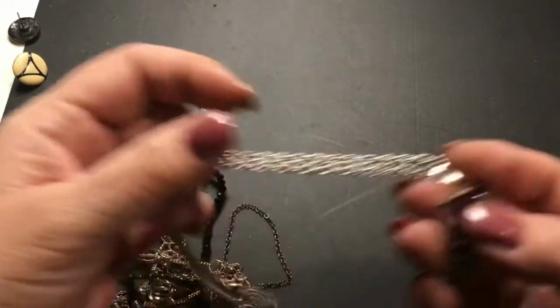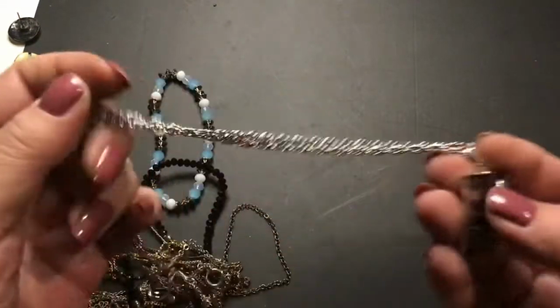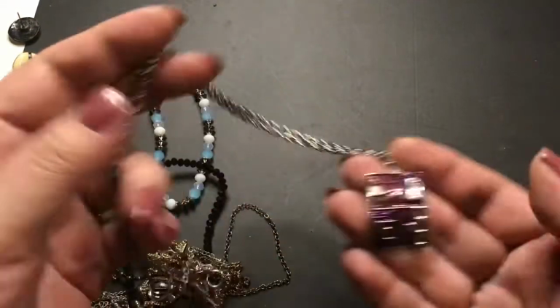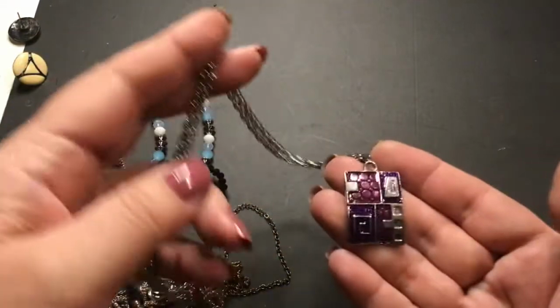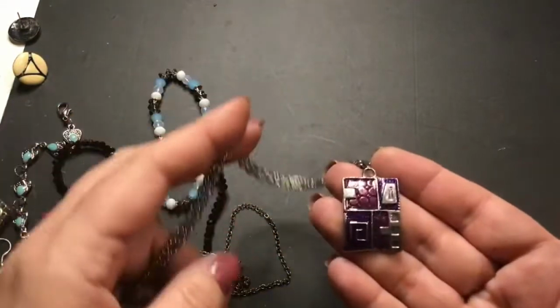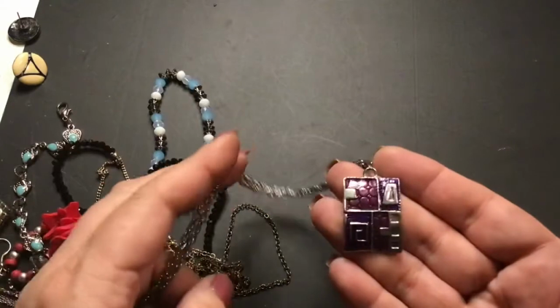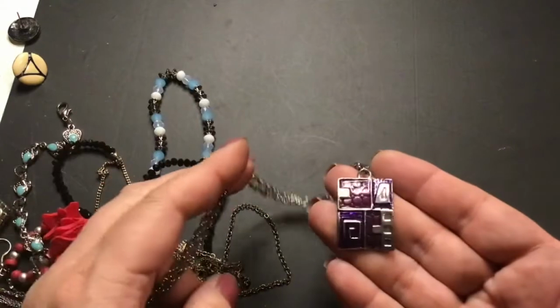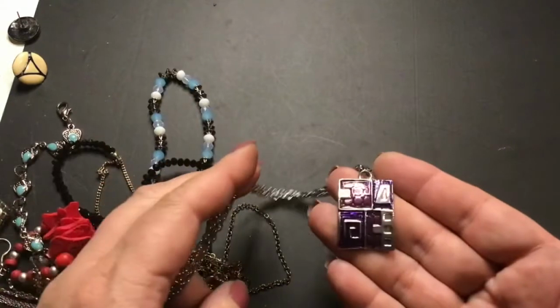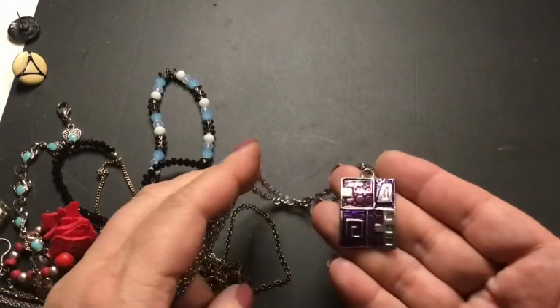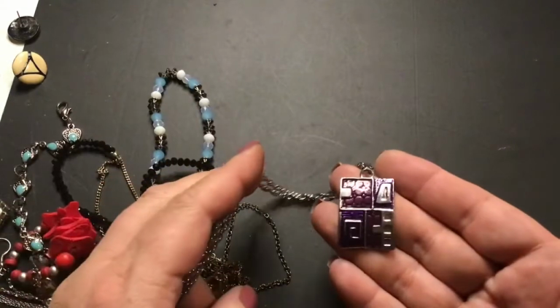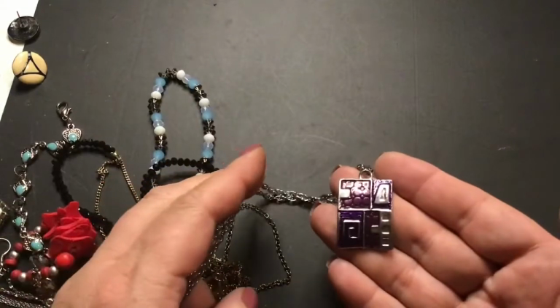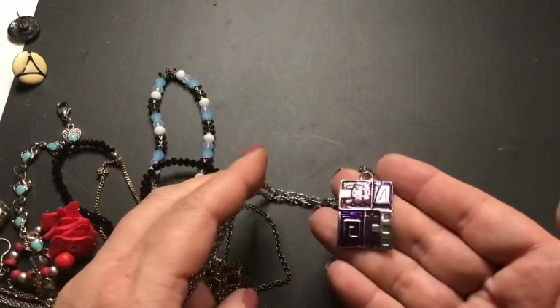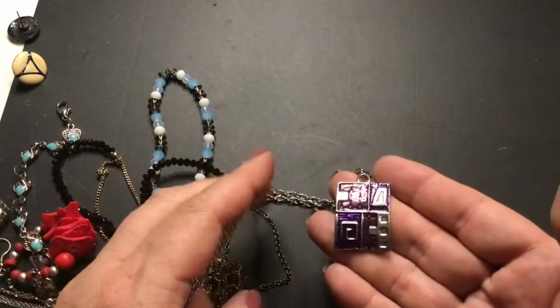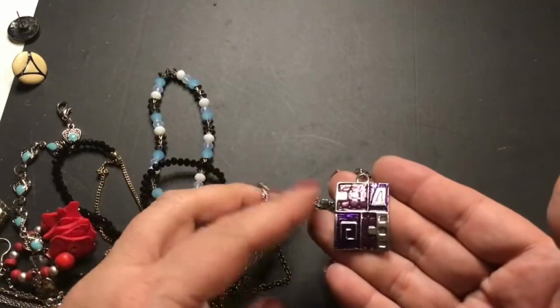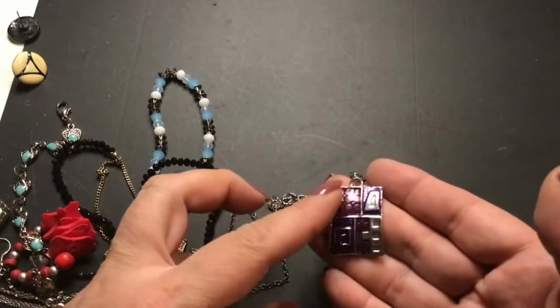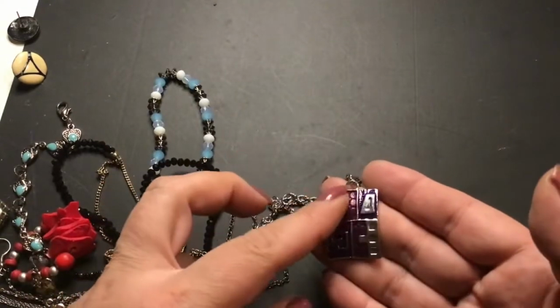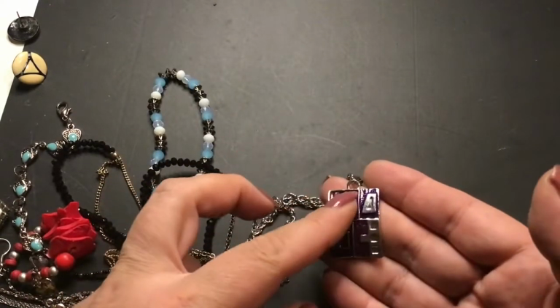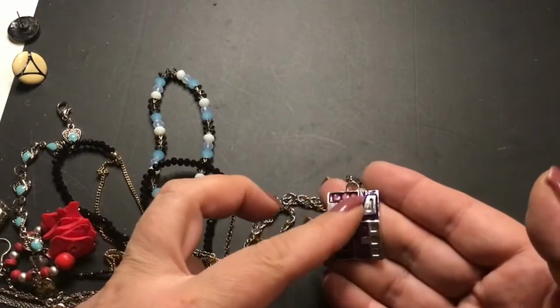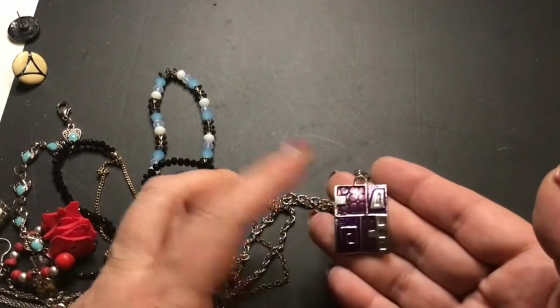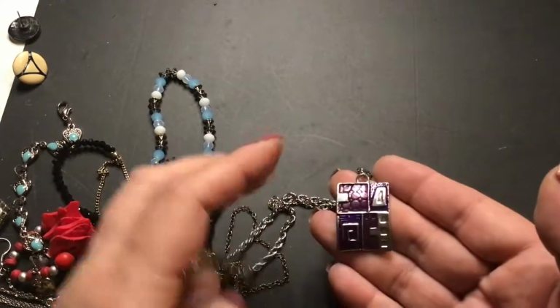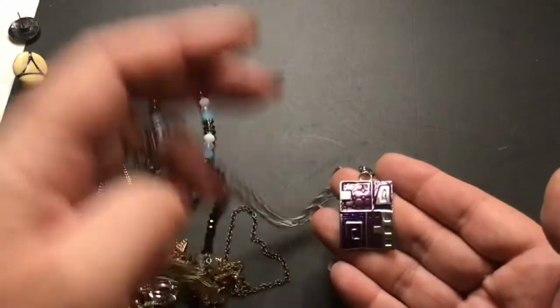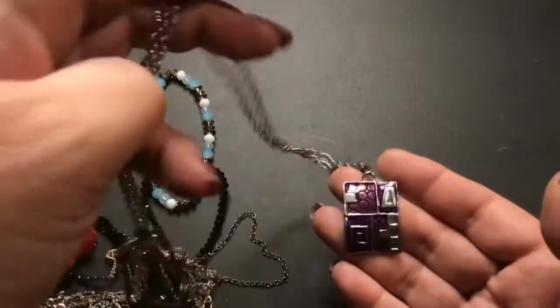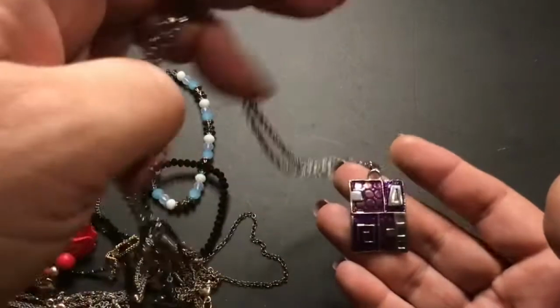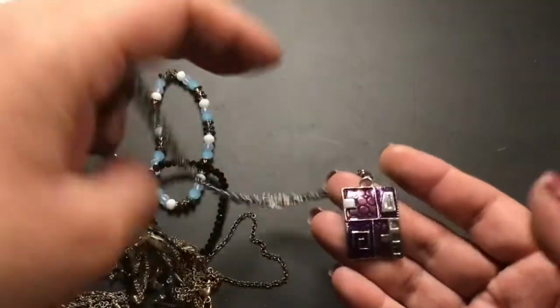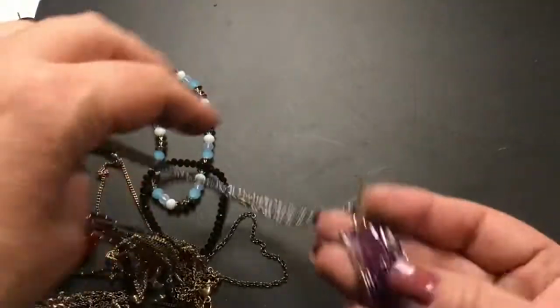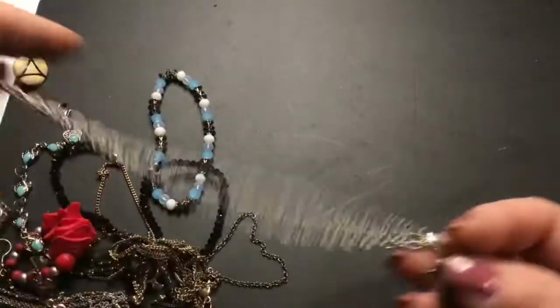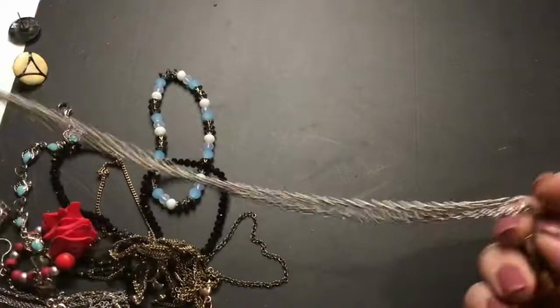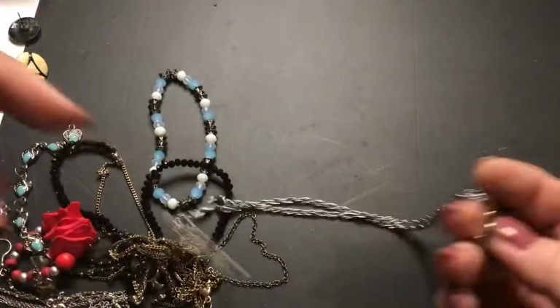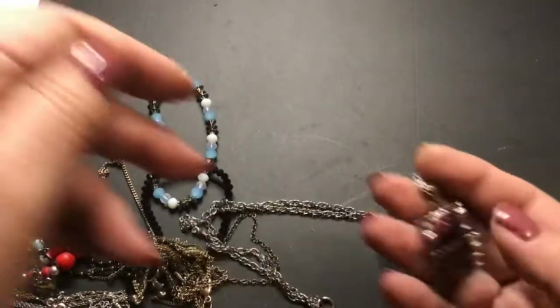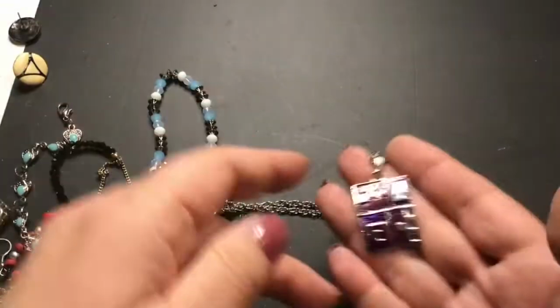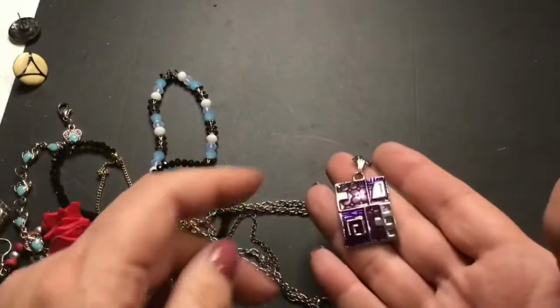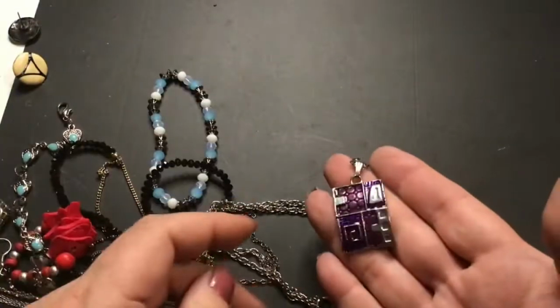This is like those earrings — I have a pair of earrings that look like this but they're pink, not purple. That's pretty.